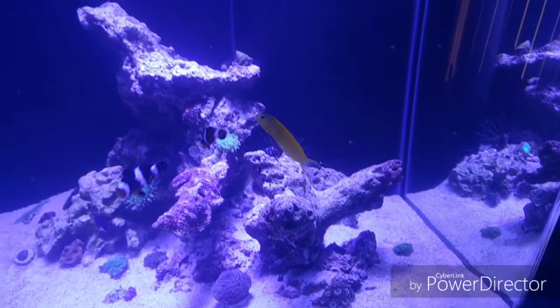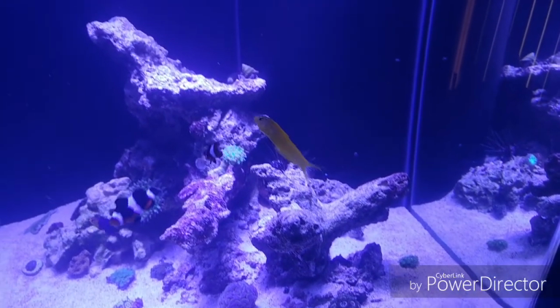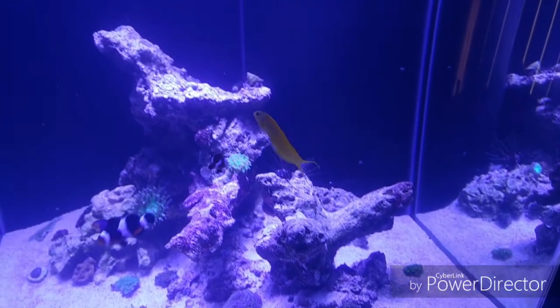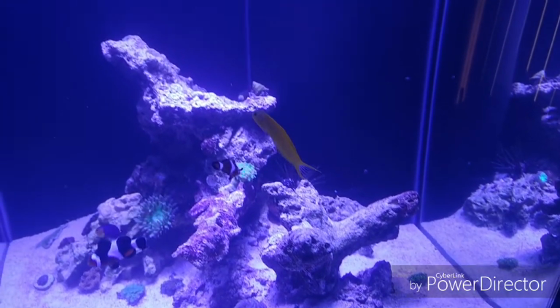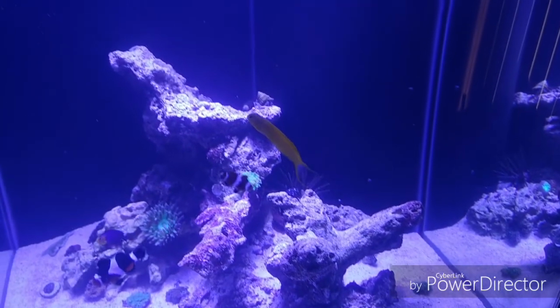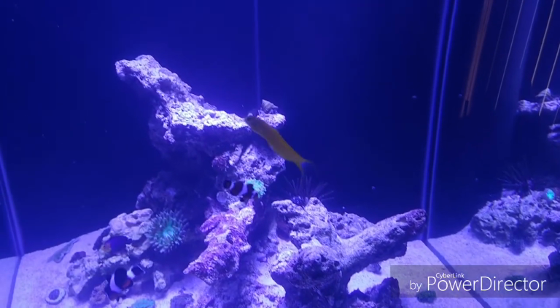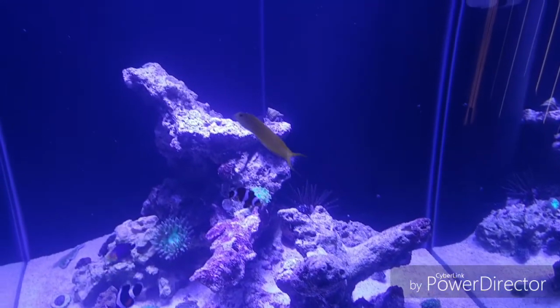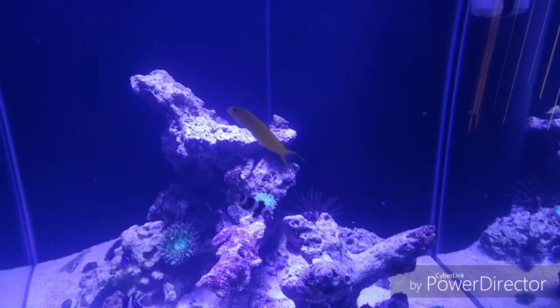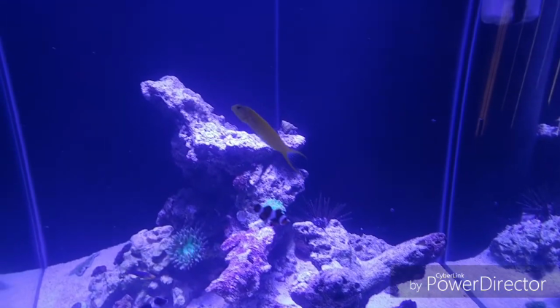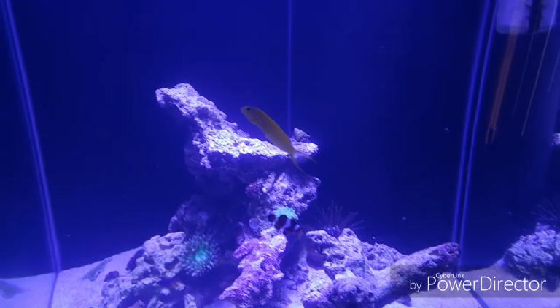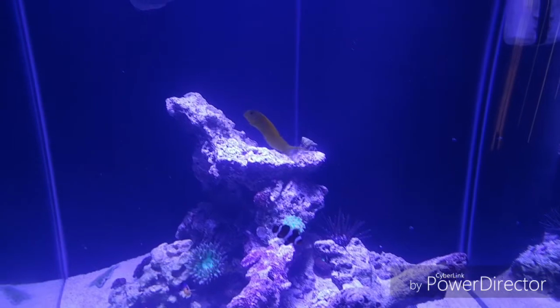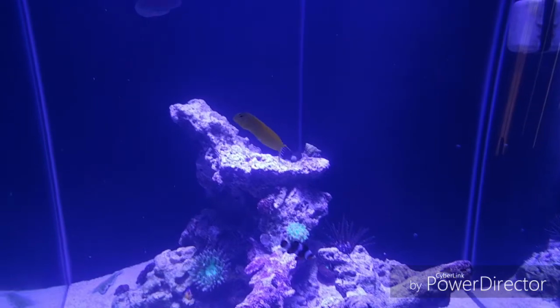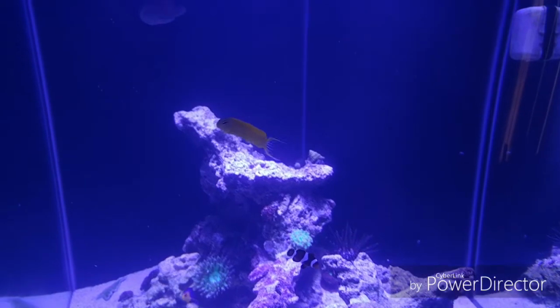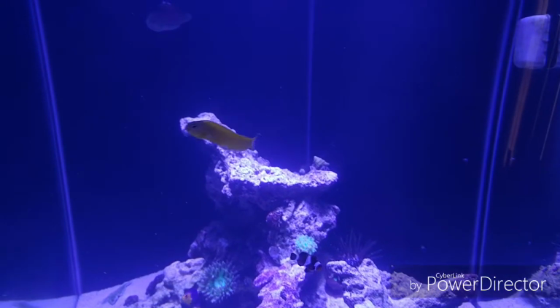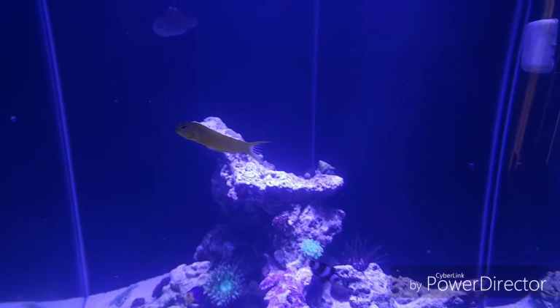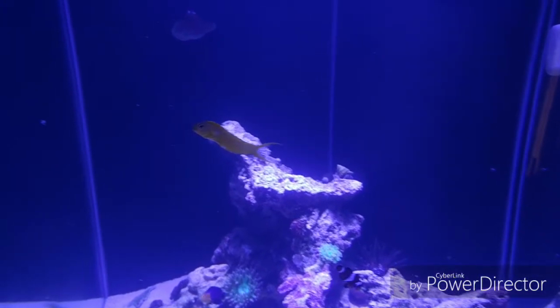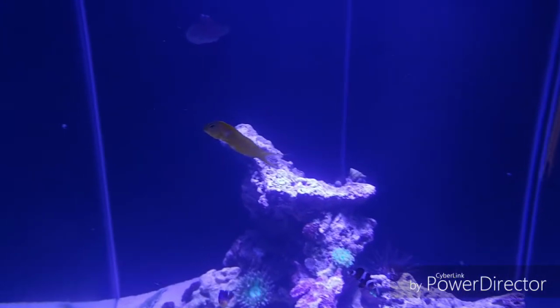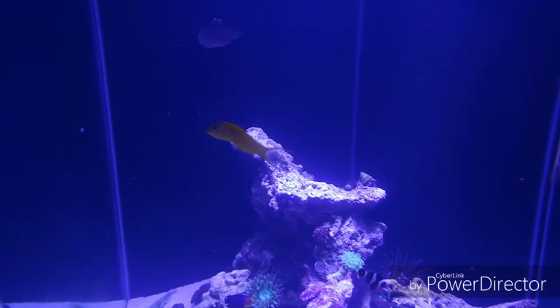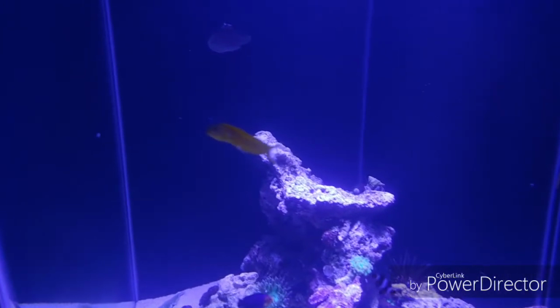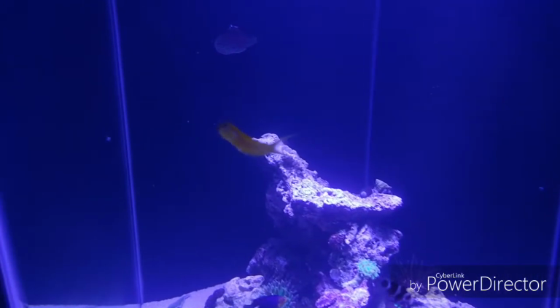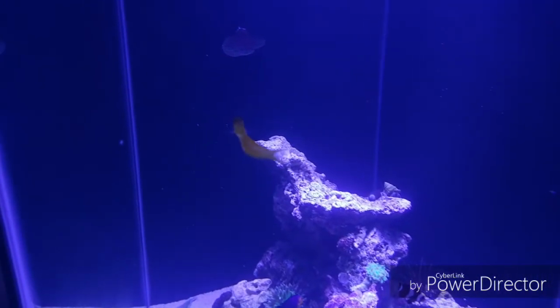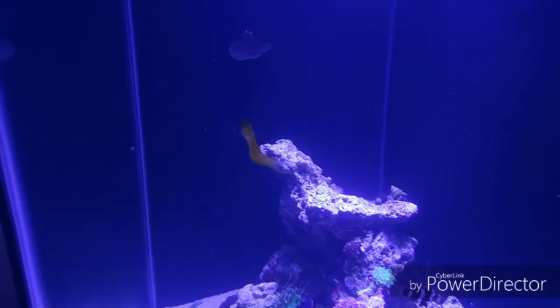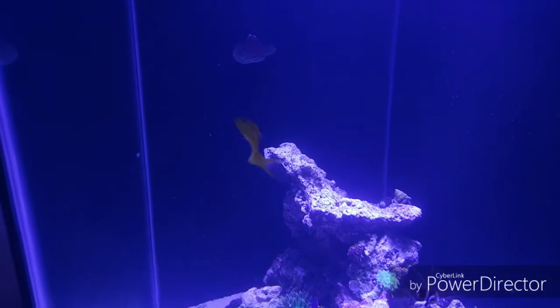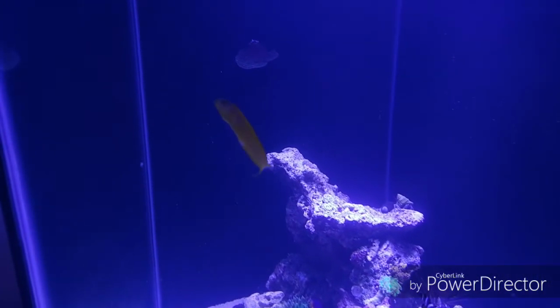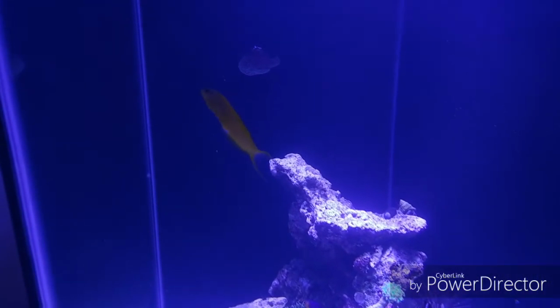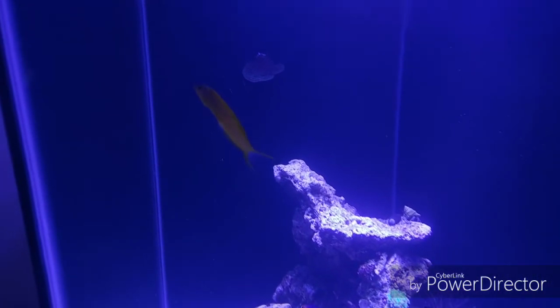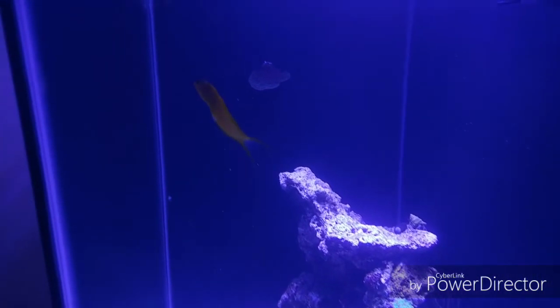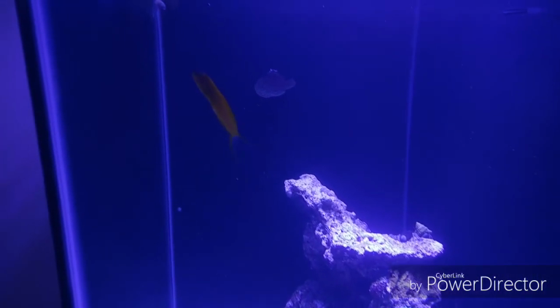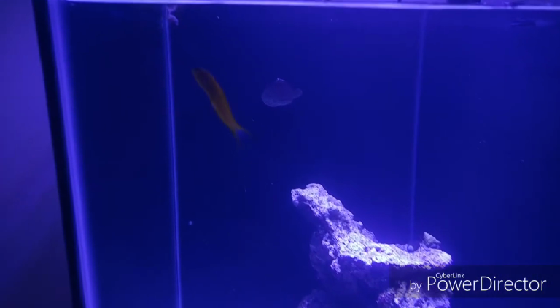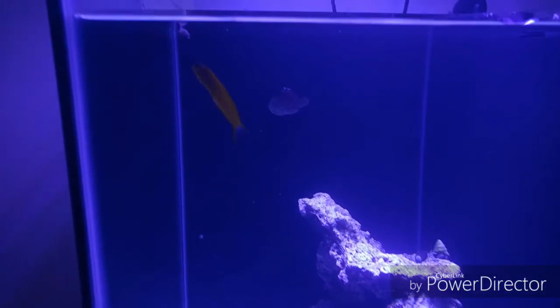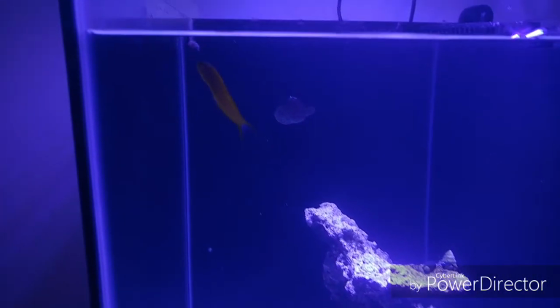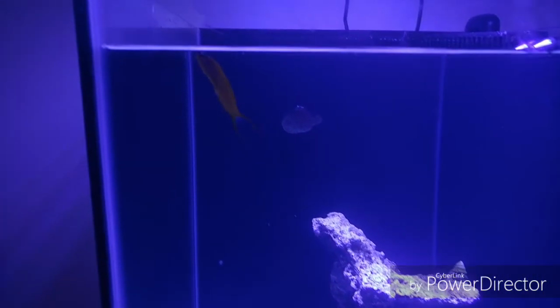I've been using garlic on different stuff. I've been feeding live baby brine shrimp.